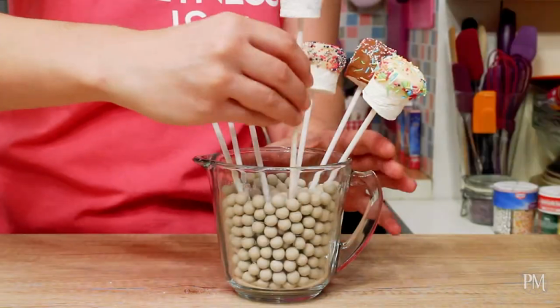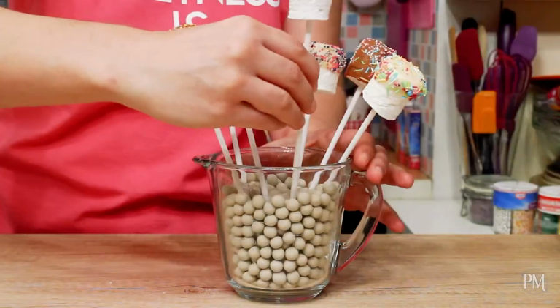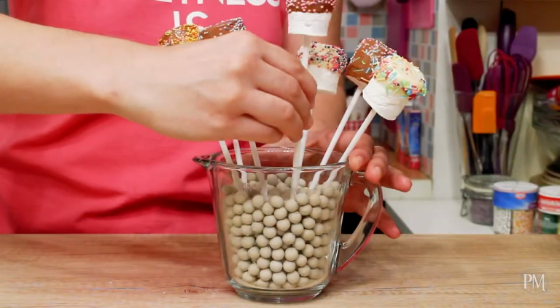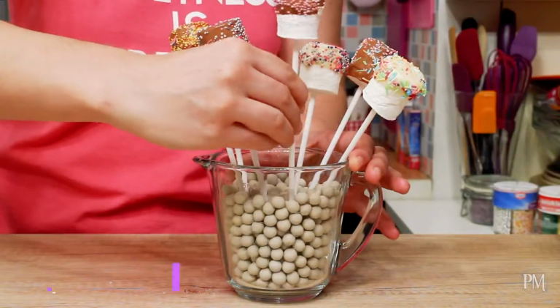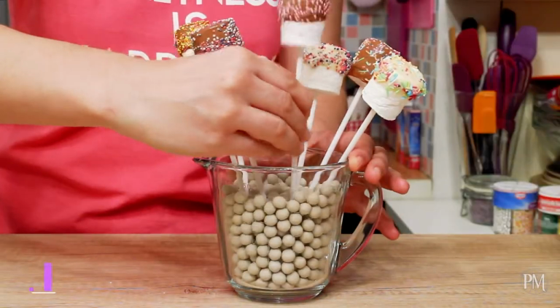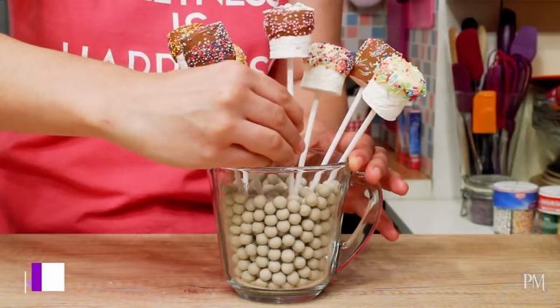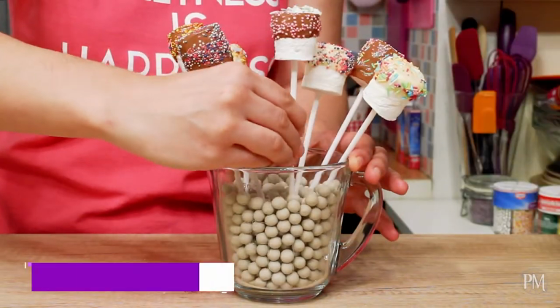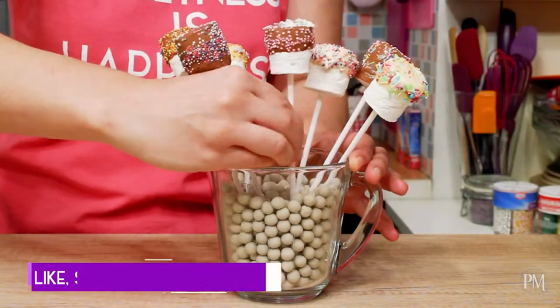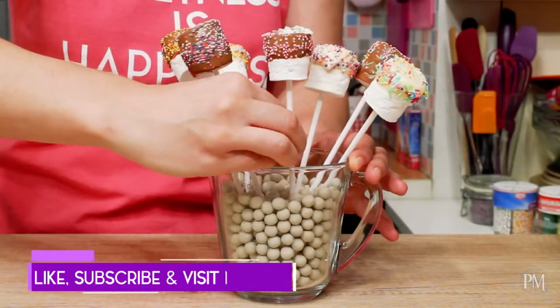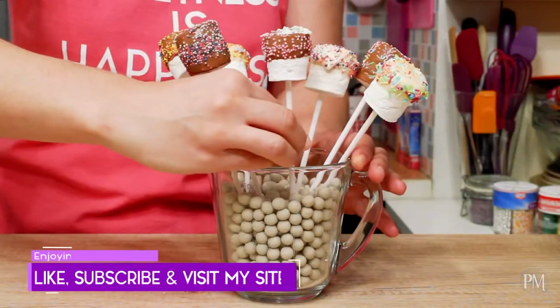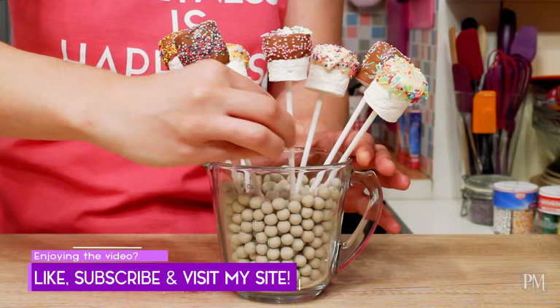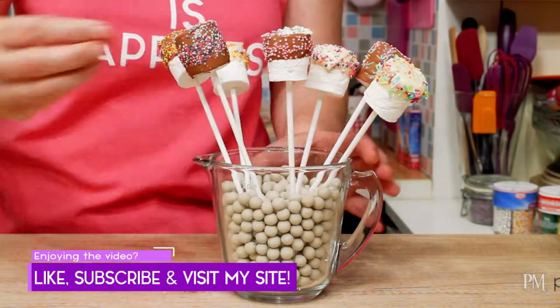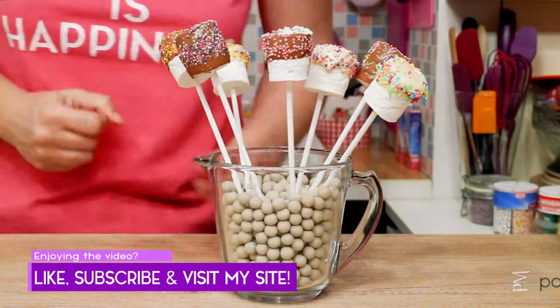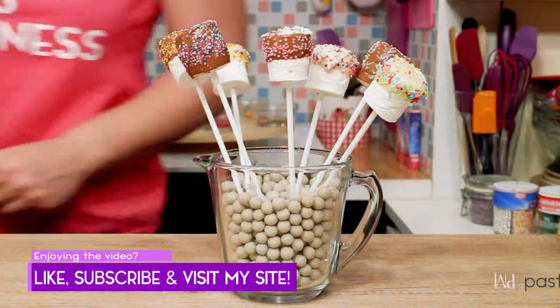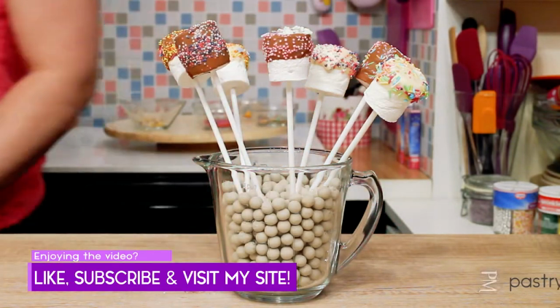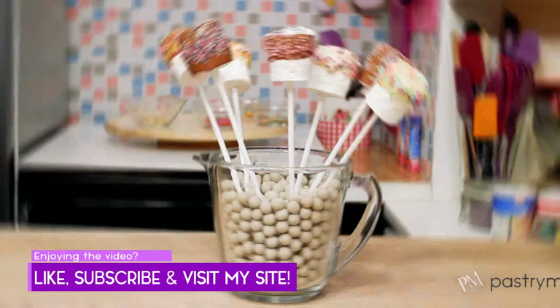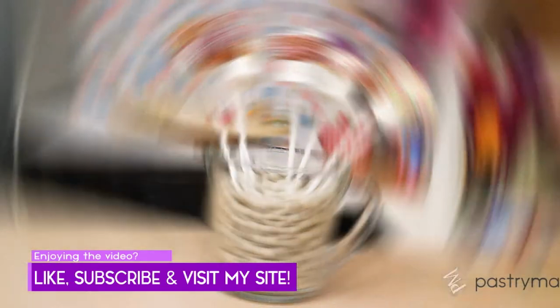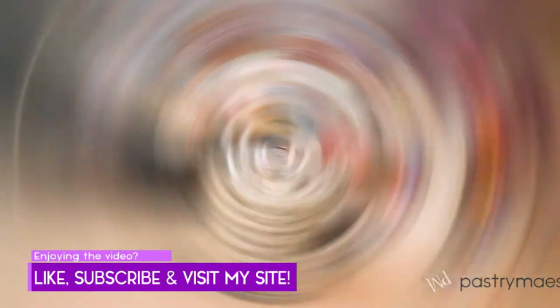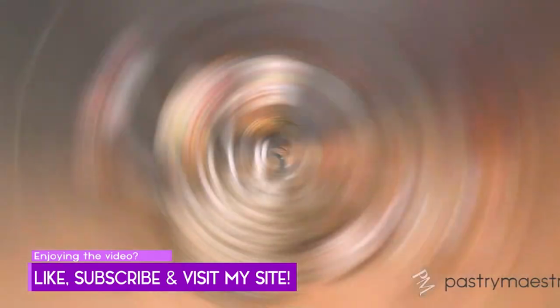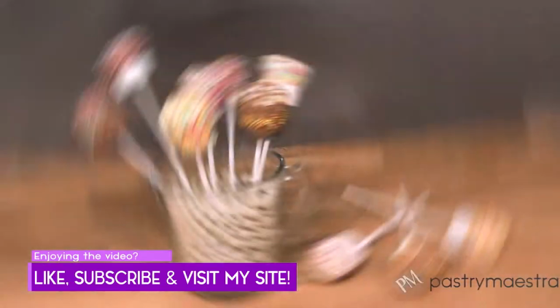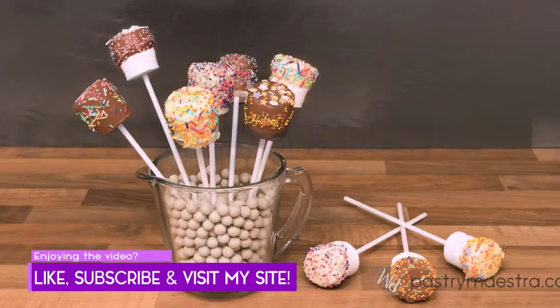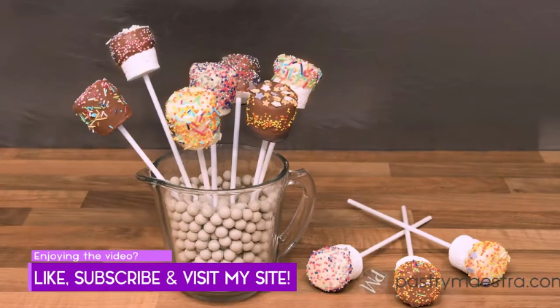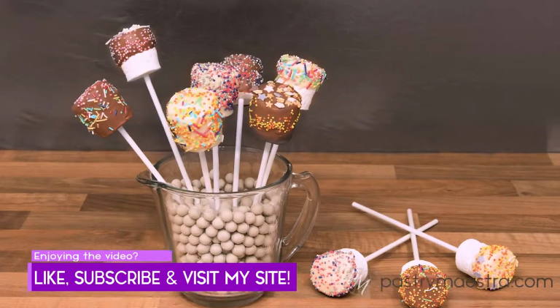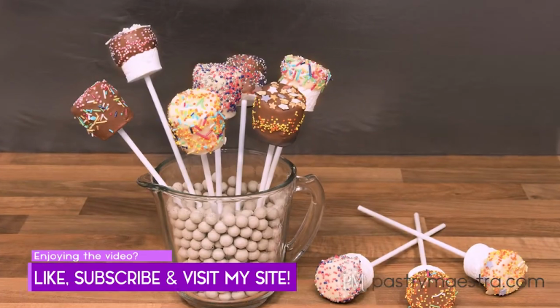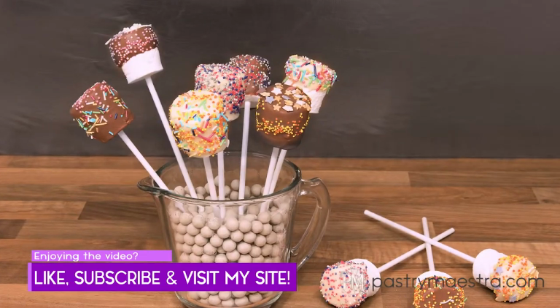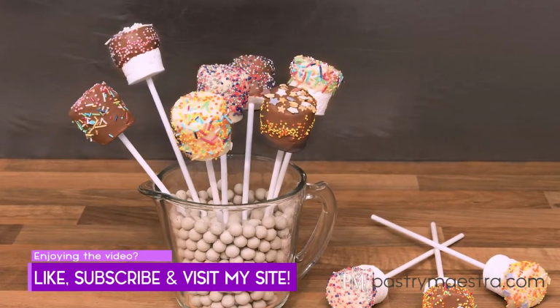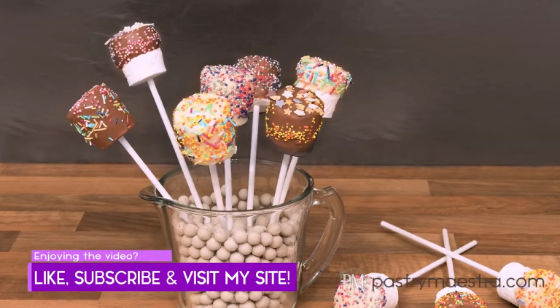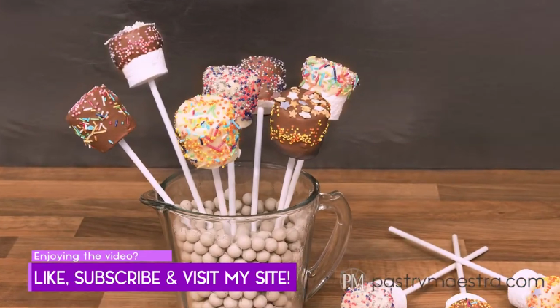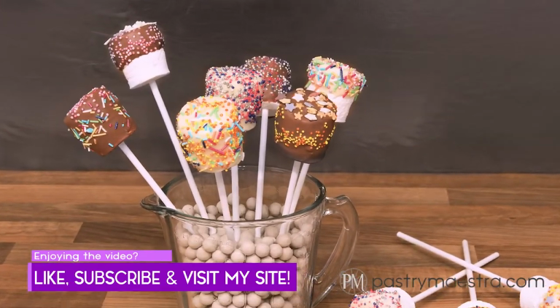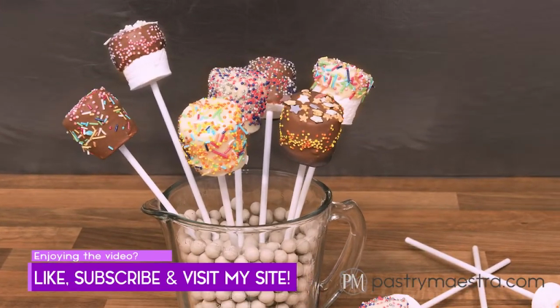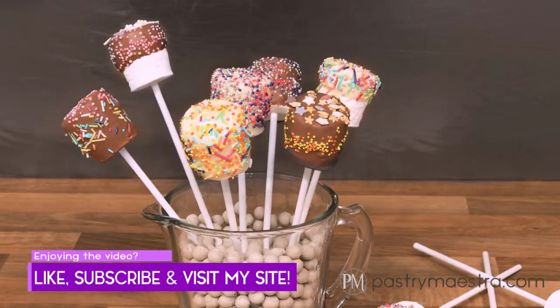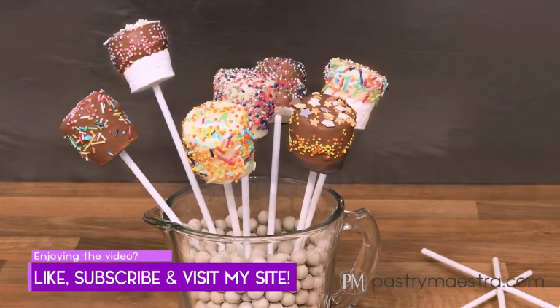My colorful marshmallows are done and the party can begin. Have fun!